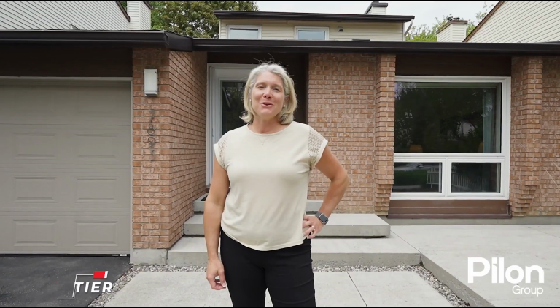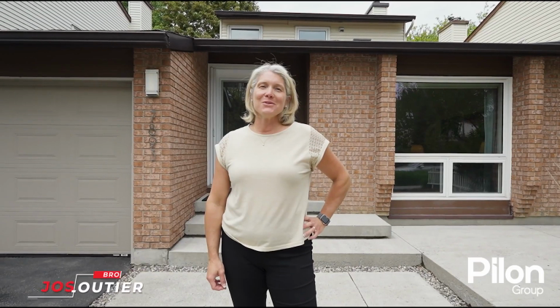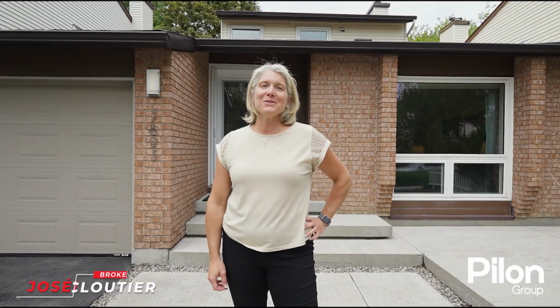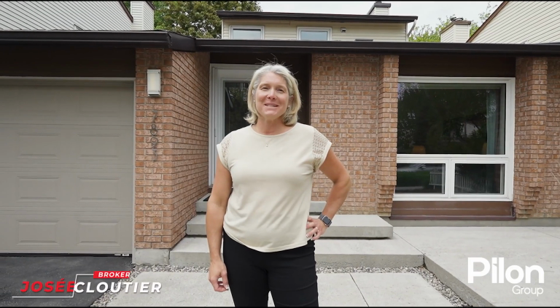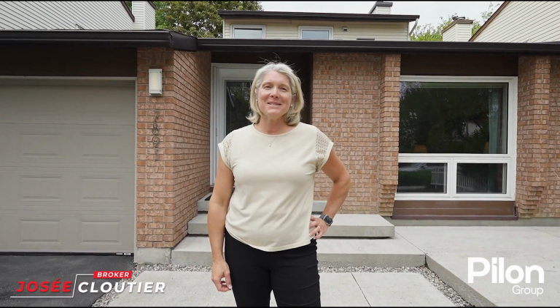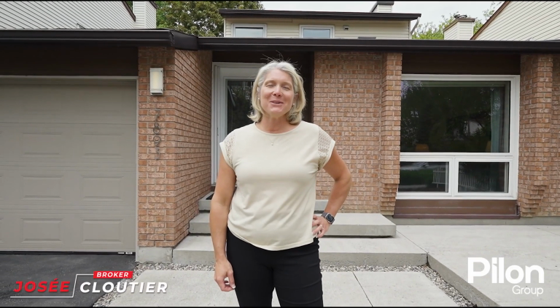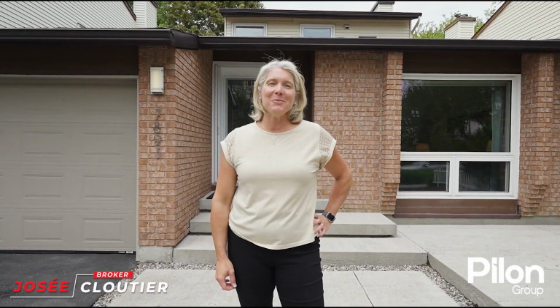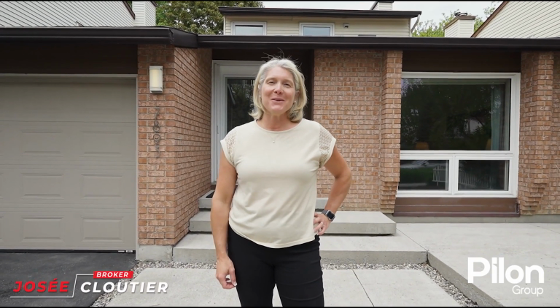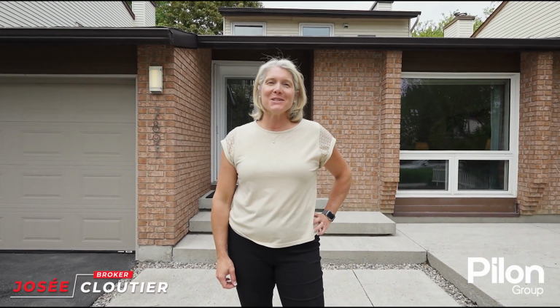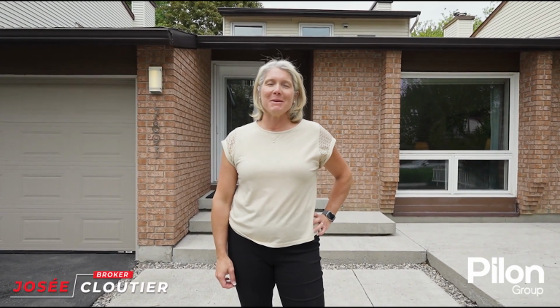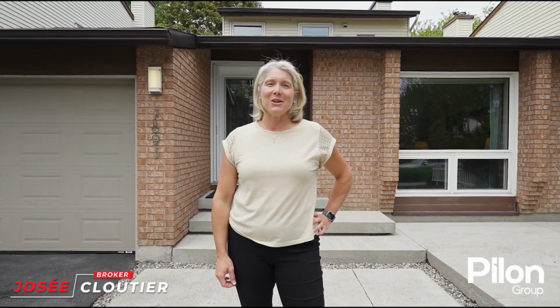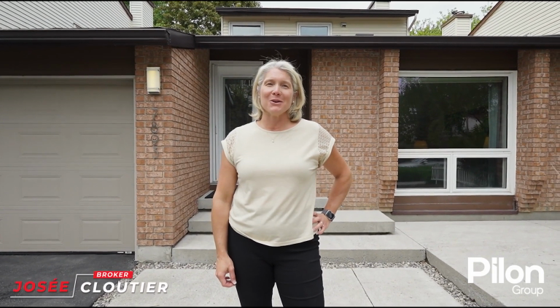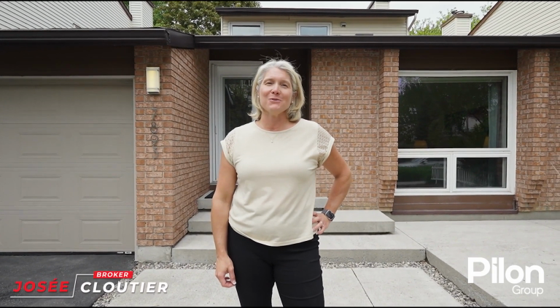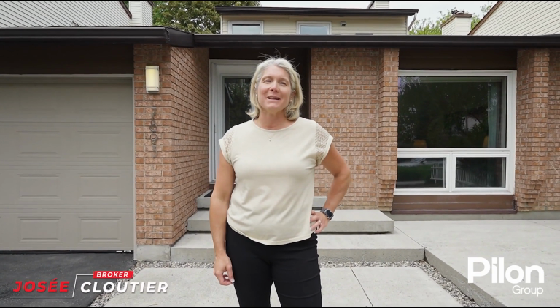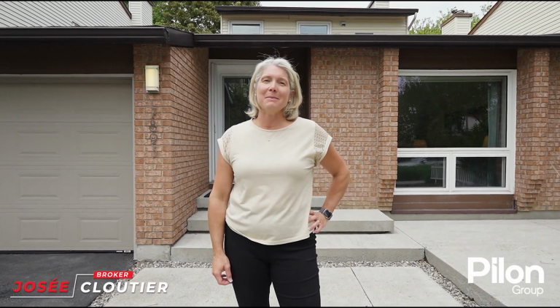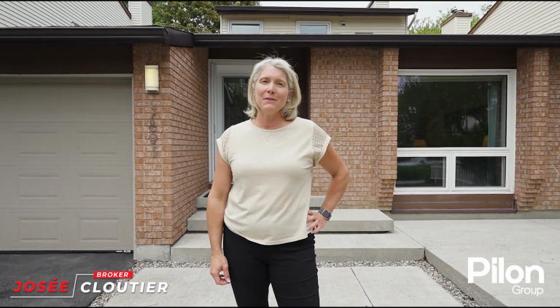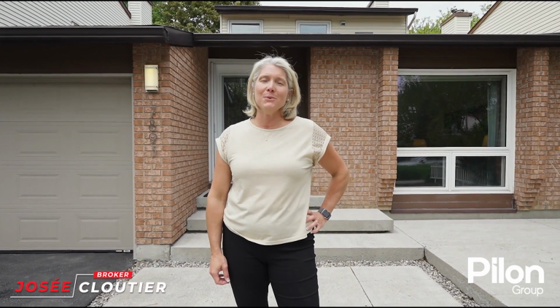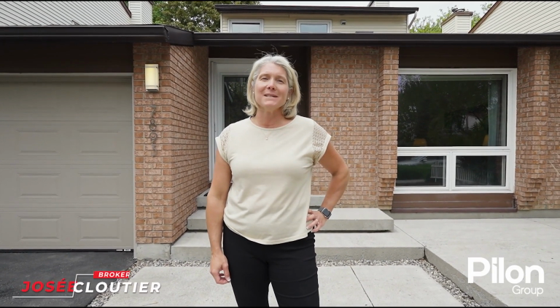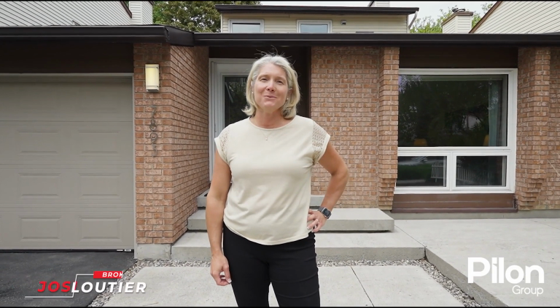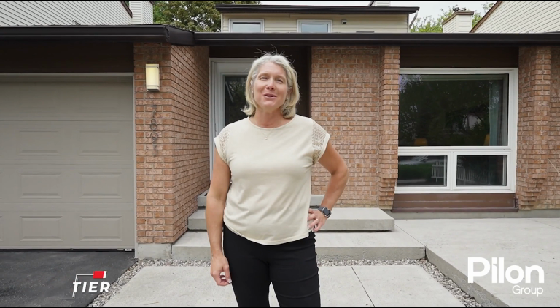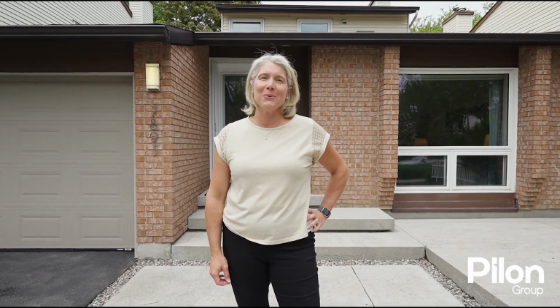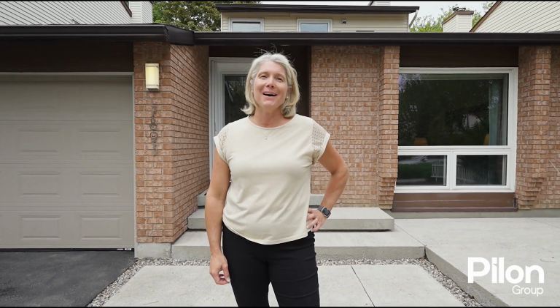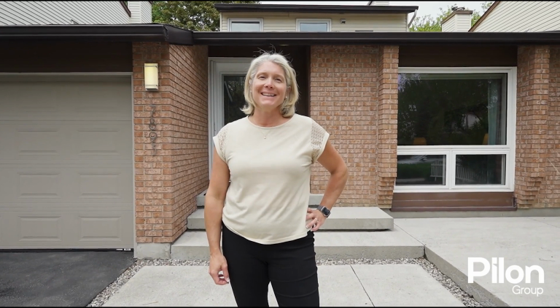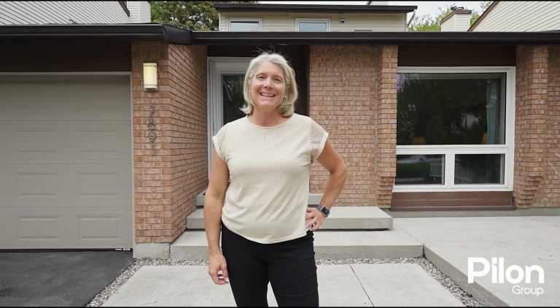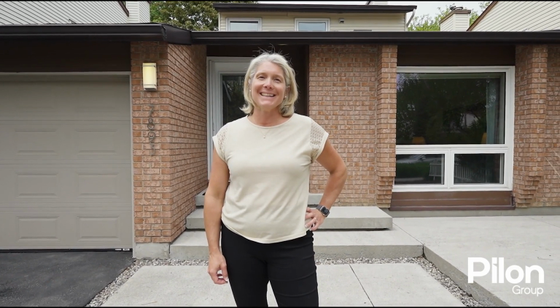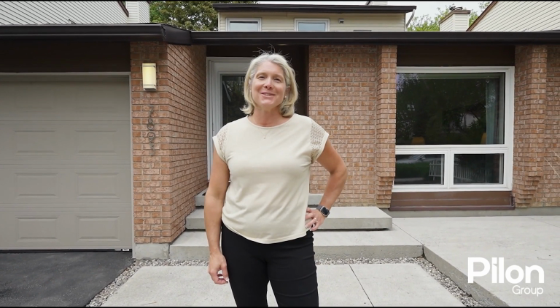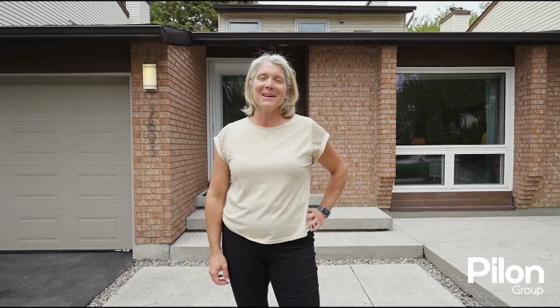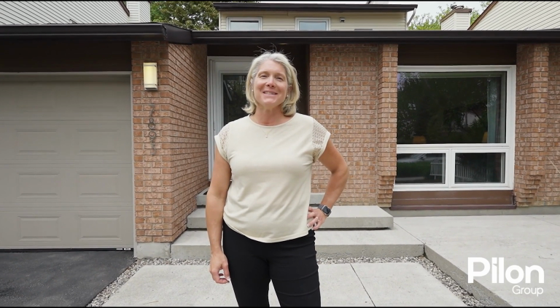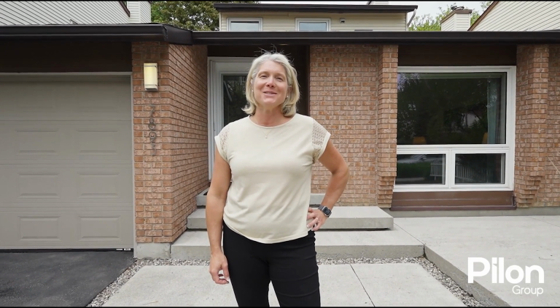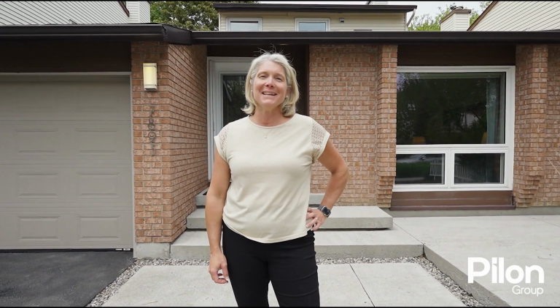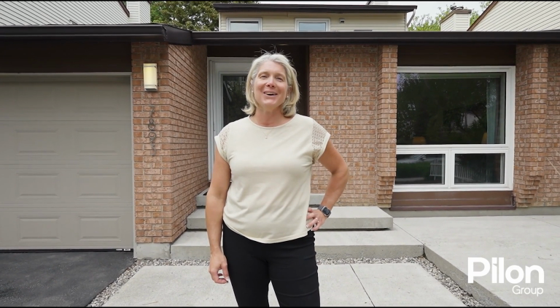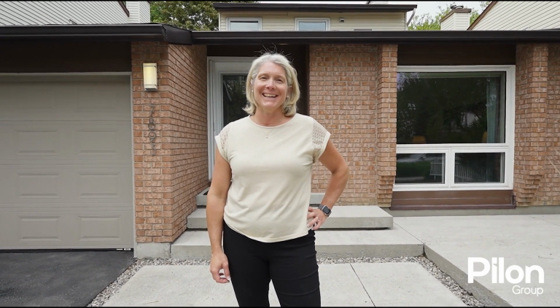Bonjour, je suis Josée Clétier avec le groupe Philan chez VMAX 1001. Je vous souhaite la bienvenue au 7893 Decari Drive situé à Orléans.